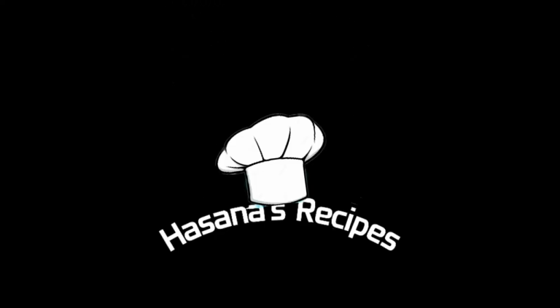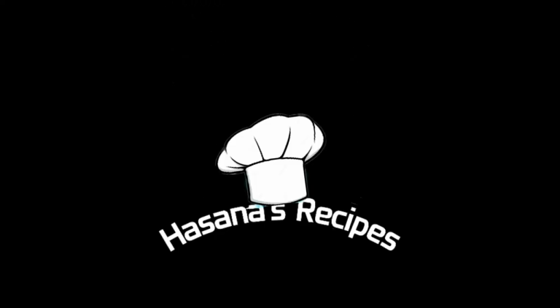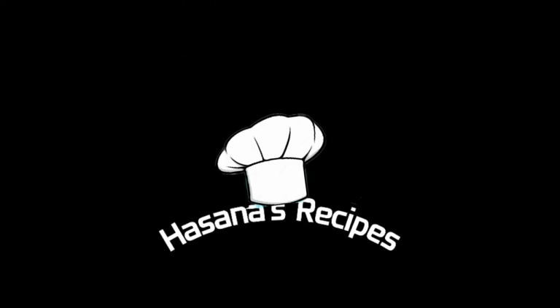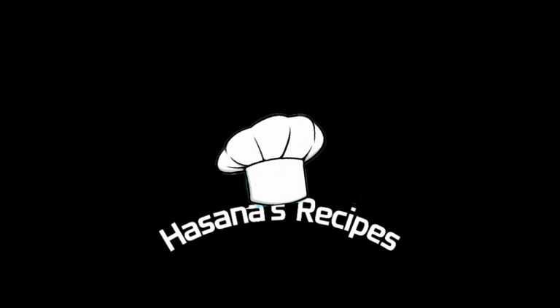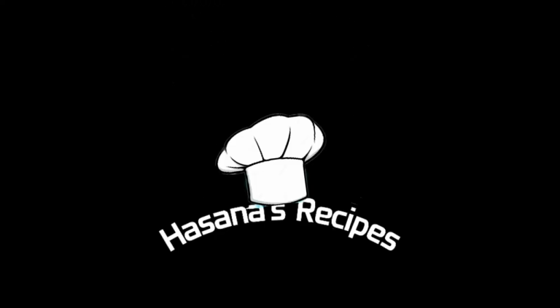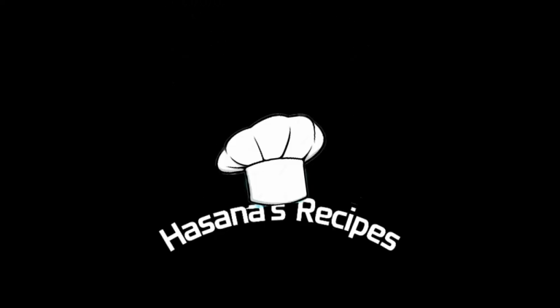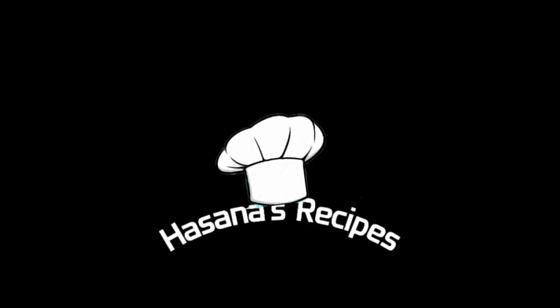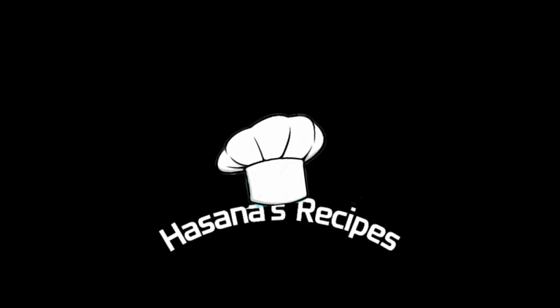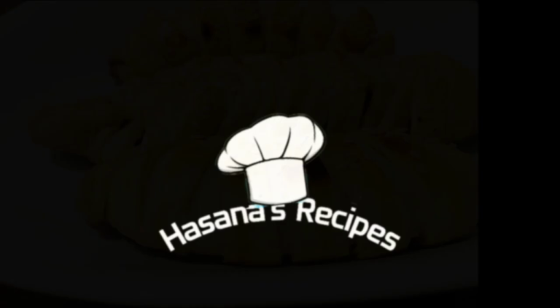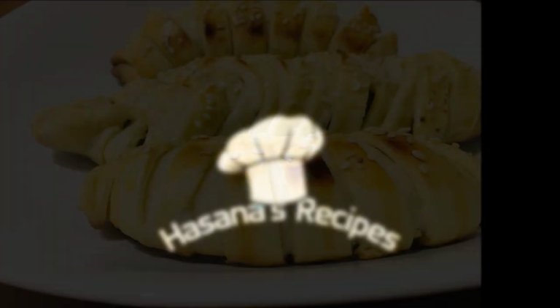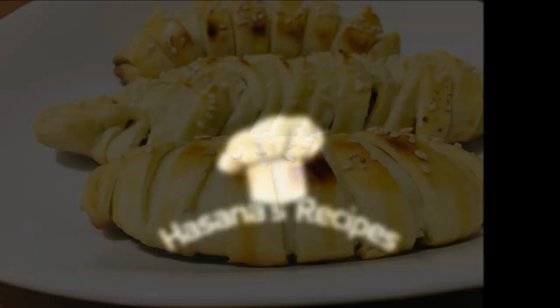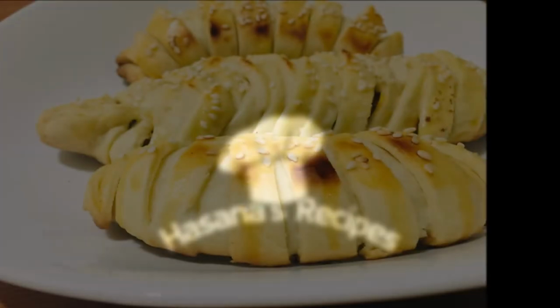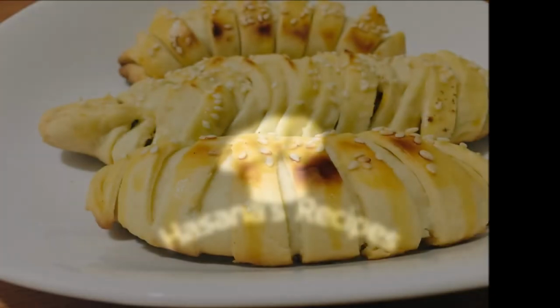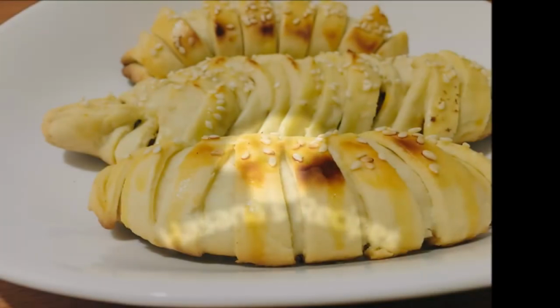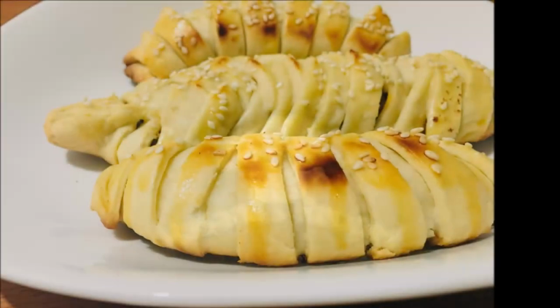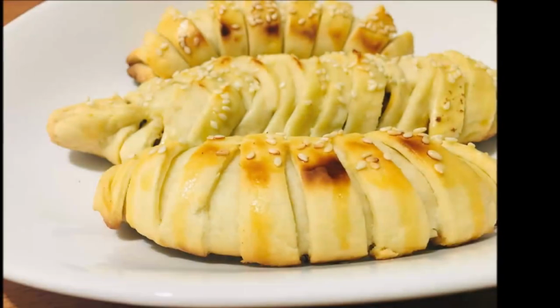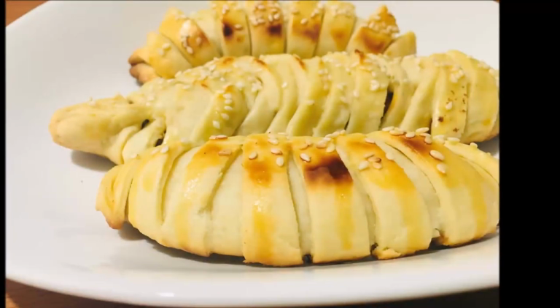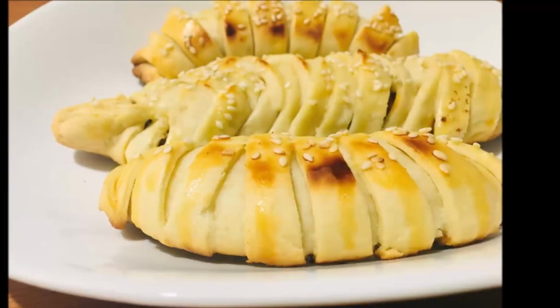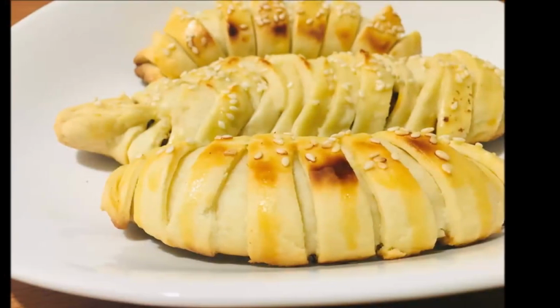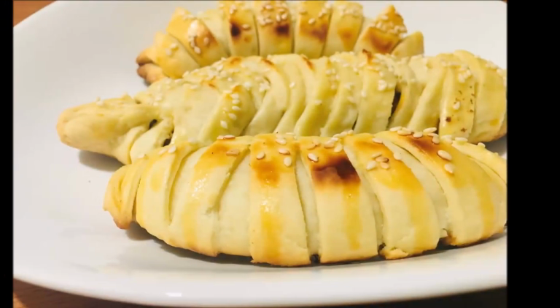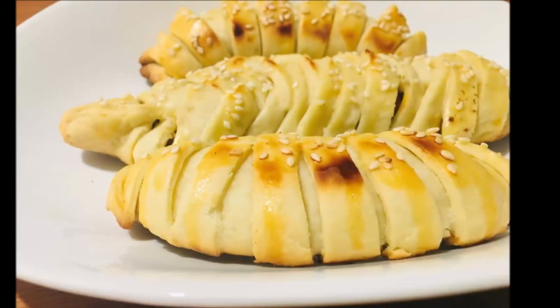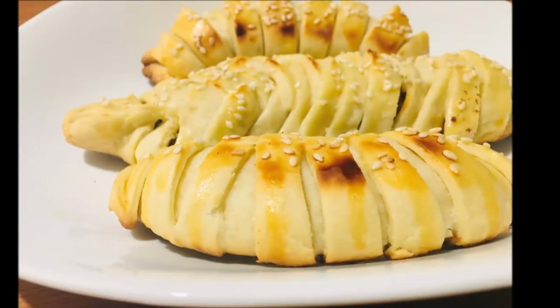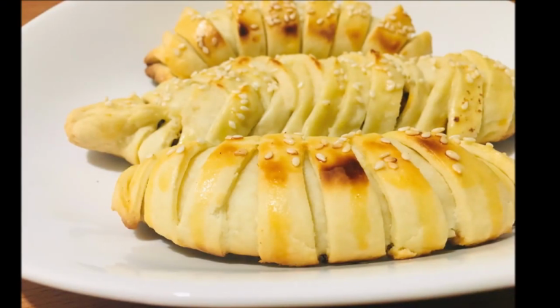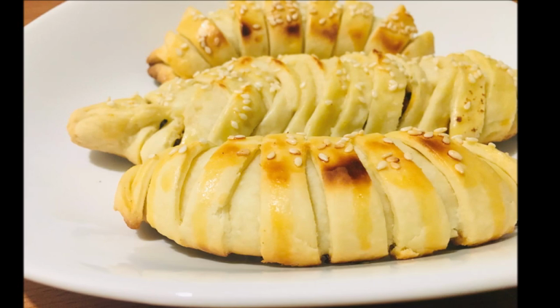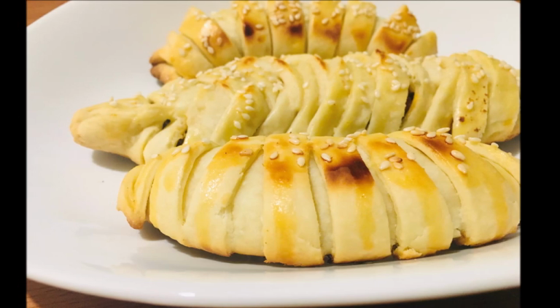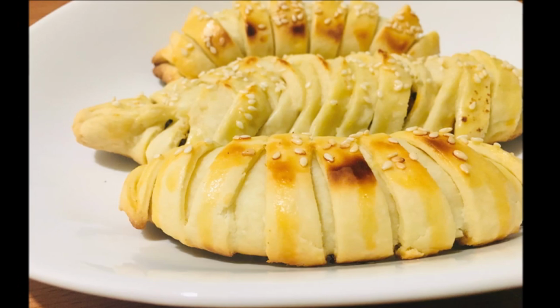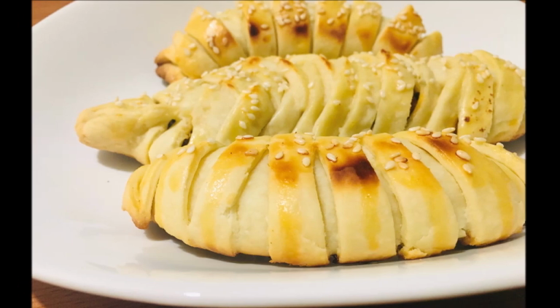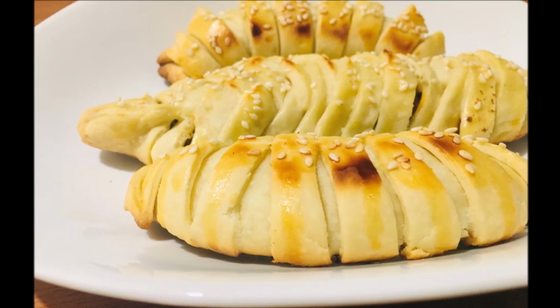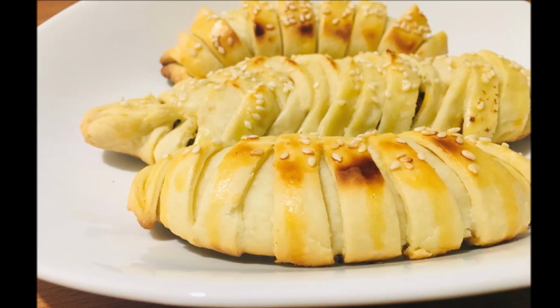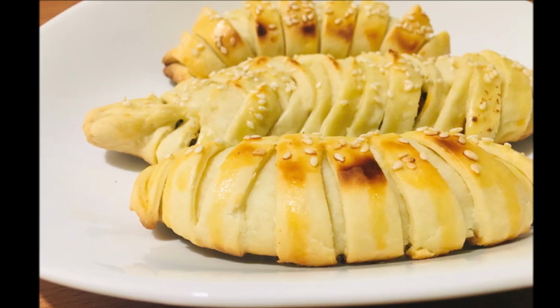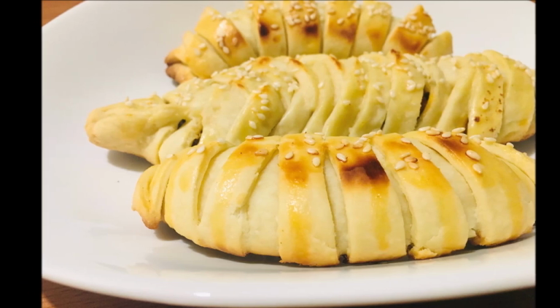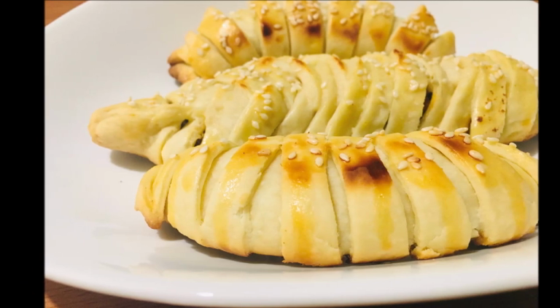Welcome to Hazana's Recipes. This is a chicken bread recipe — there are a lot of different styles we will show you how to make.